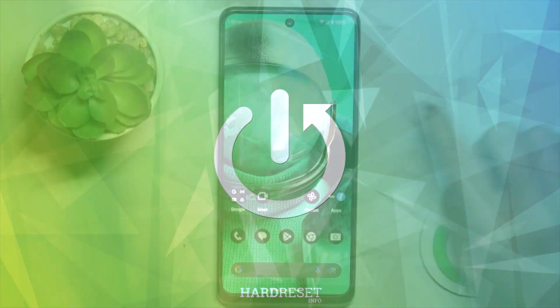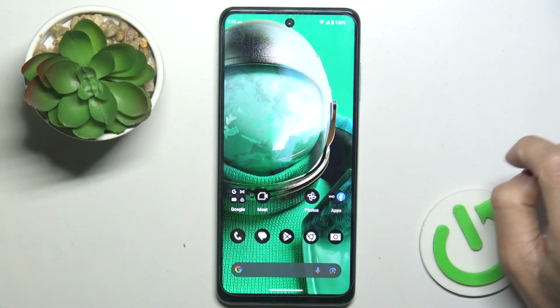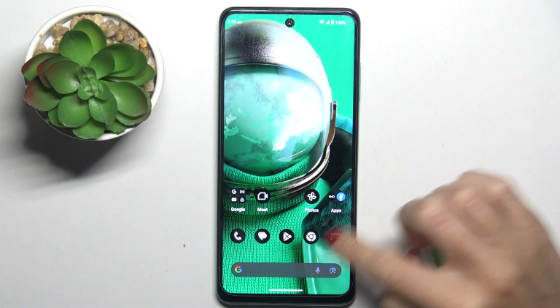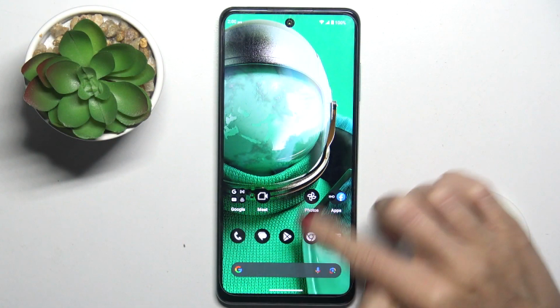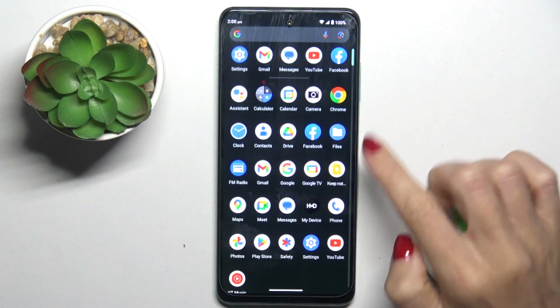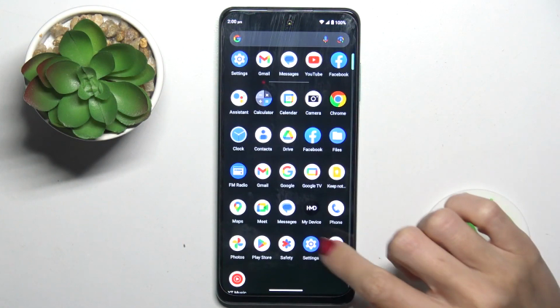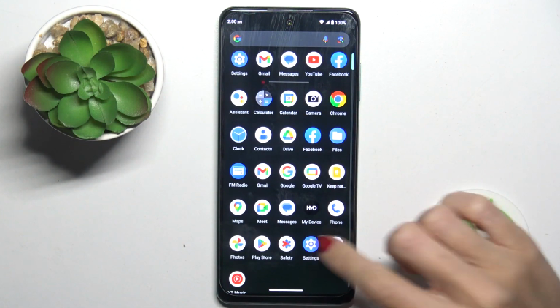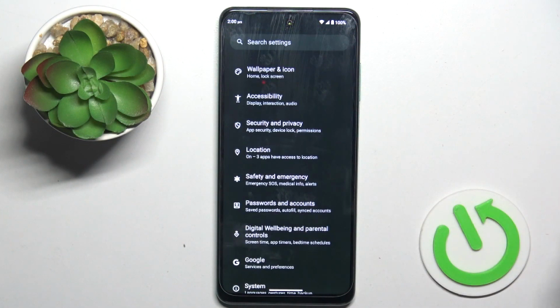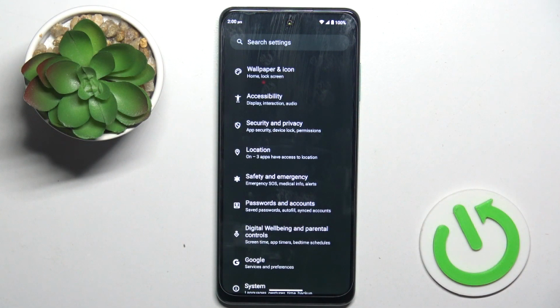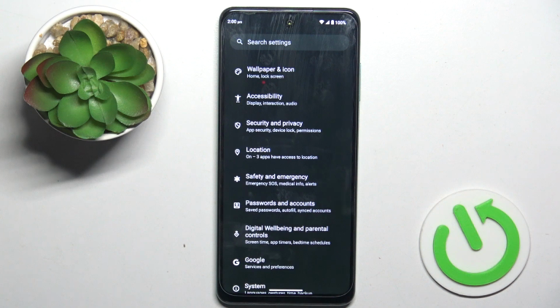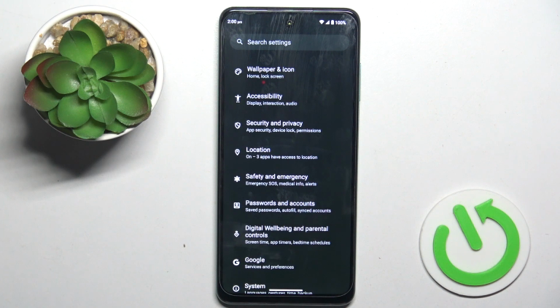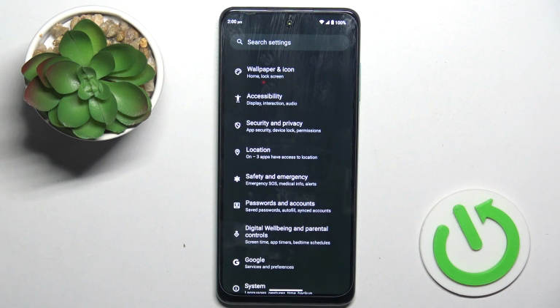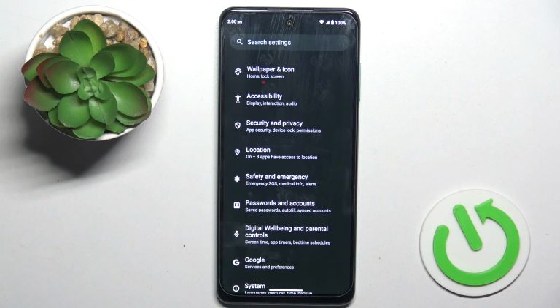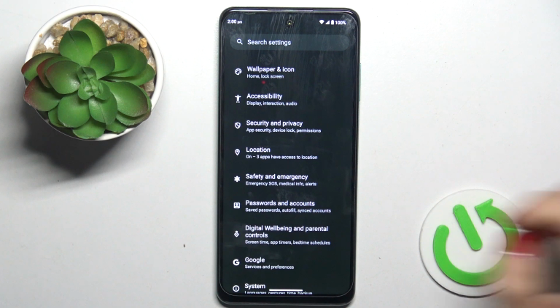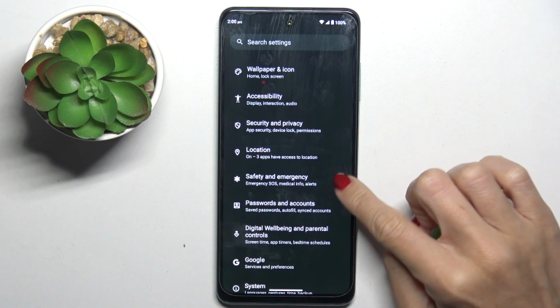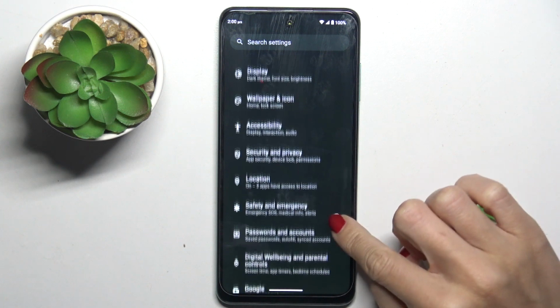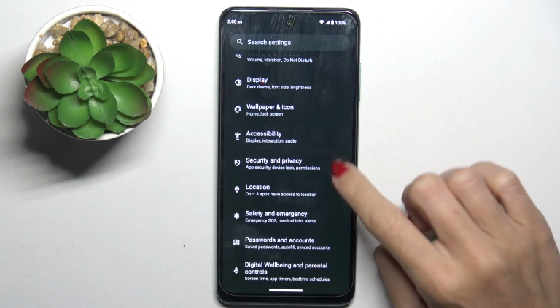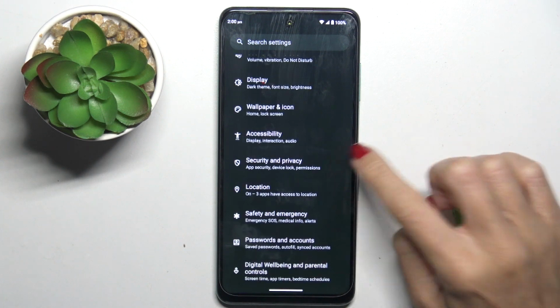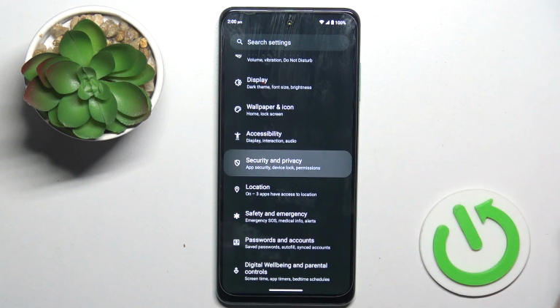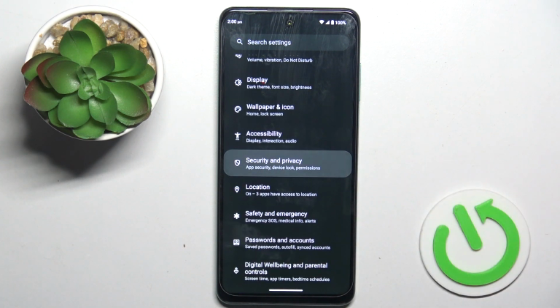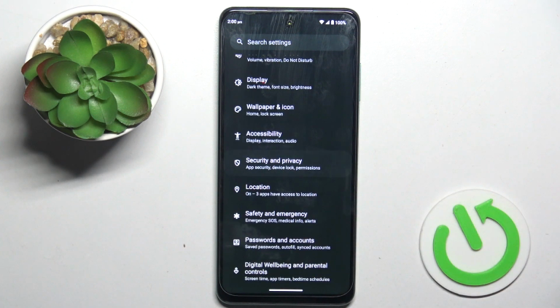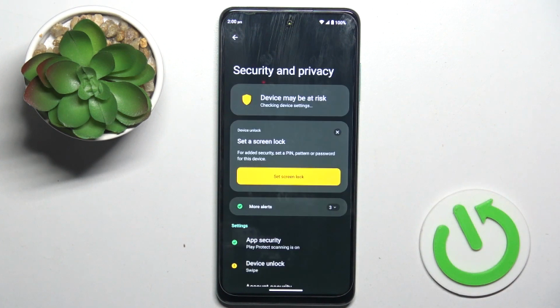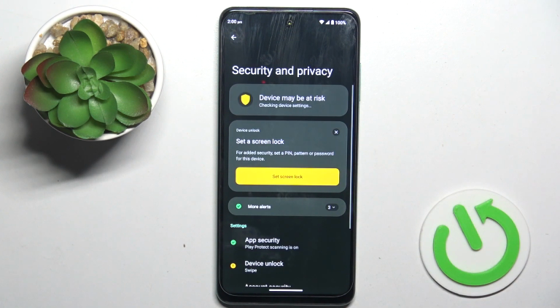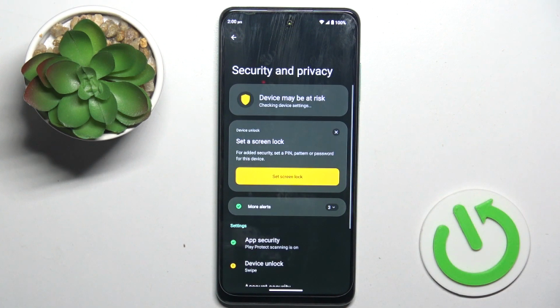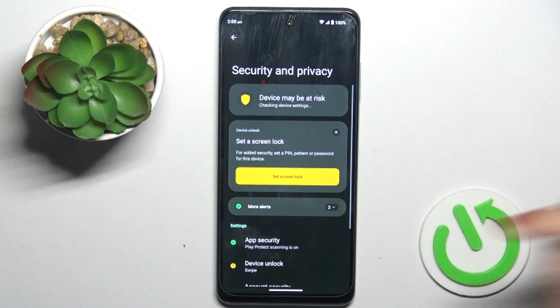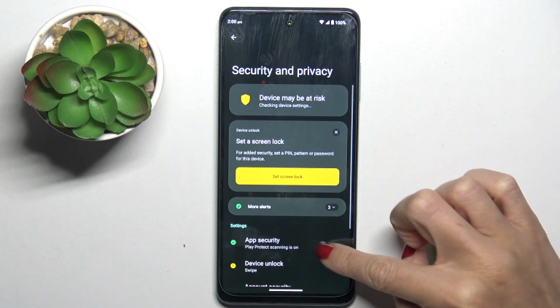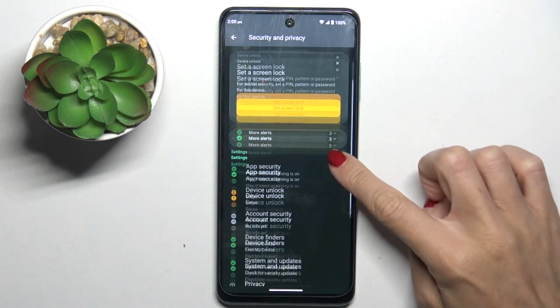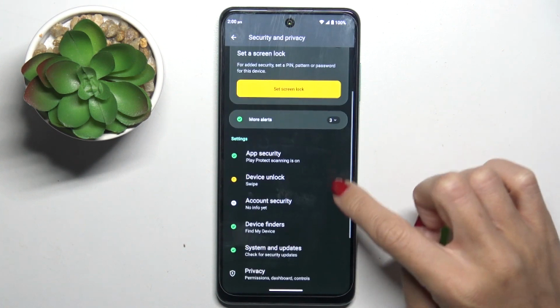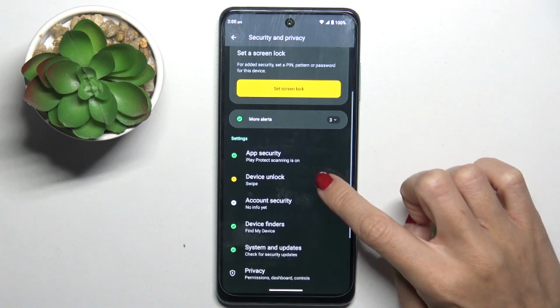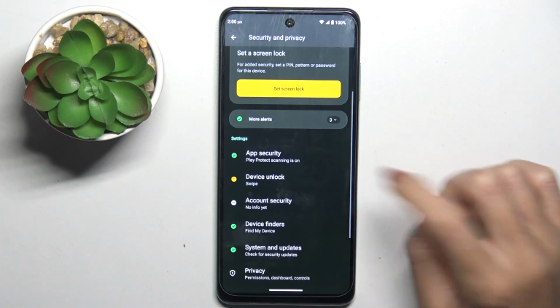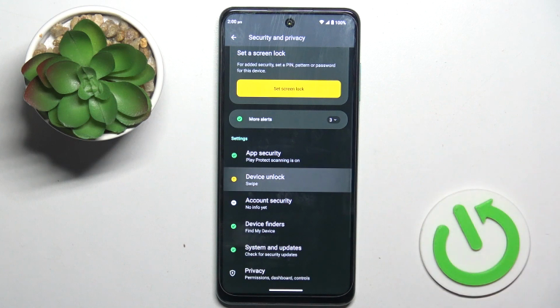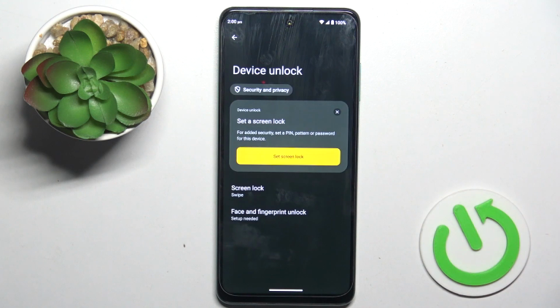At first, unroll the list of all apps, enter the settings, select Security and Privacy, and now mark Device Unlock.